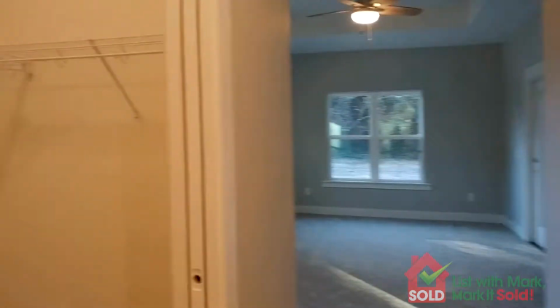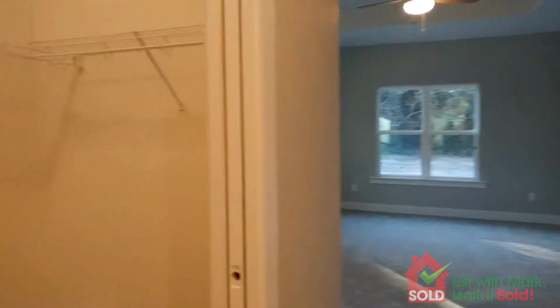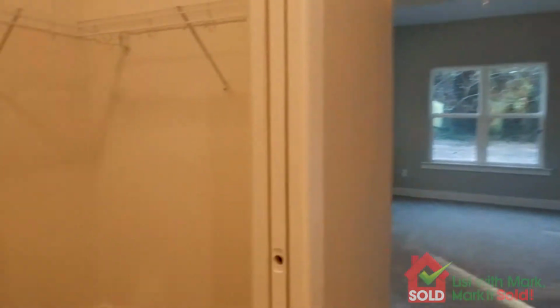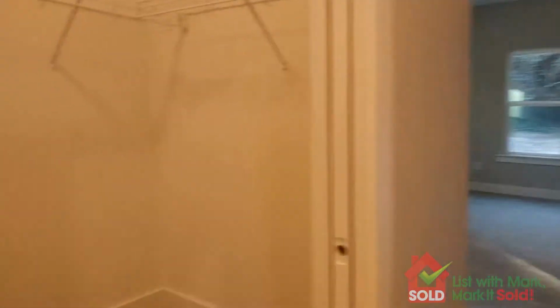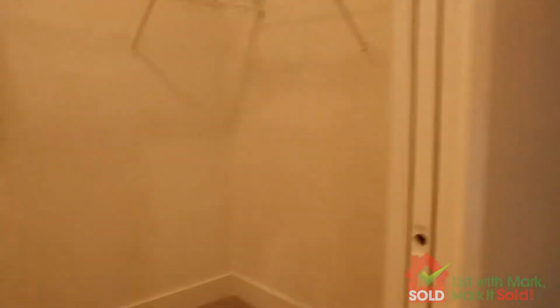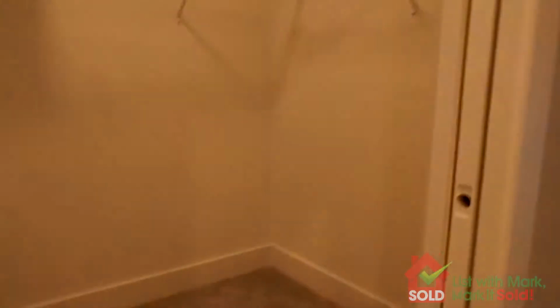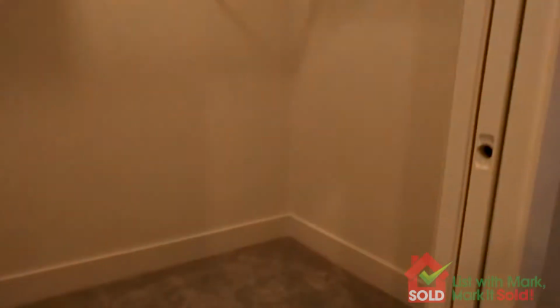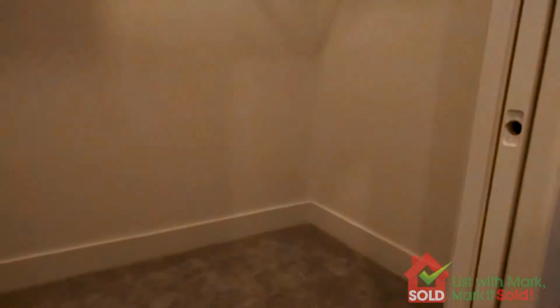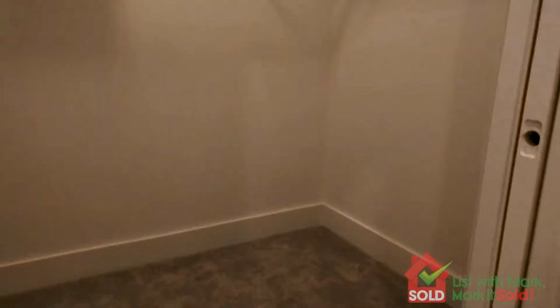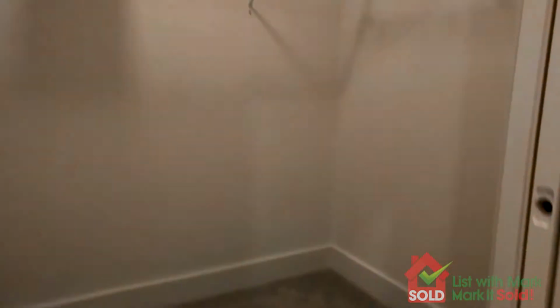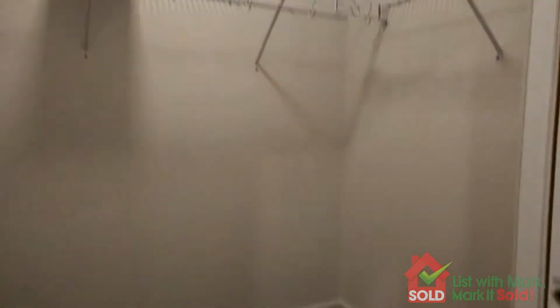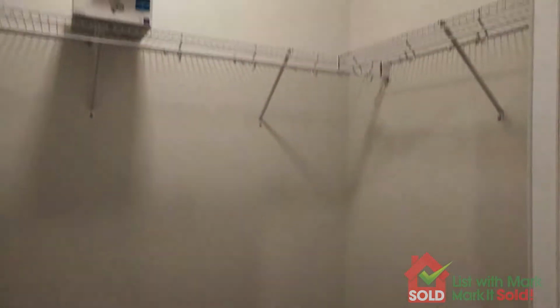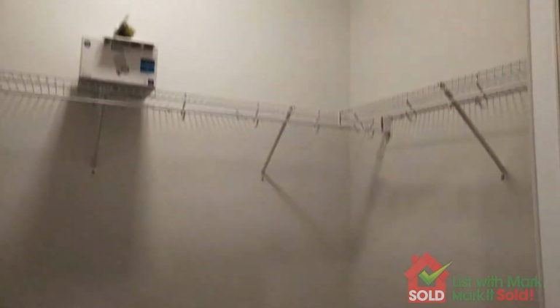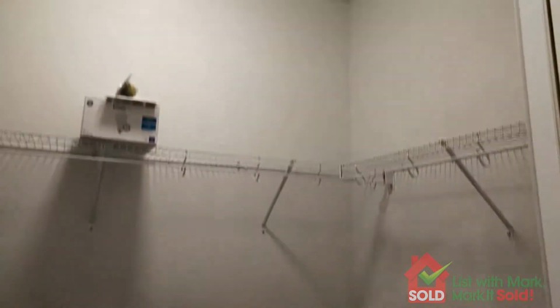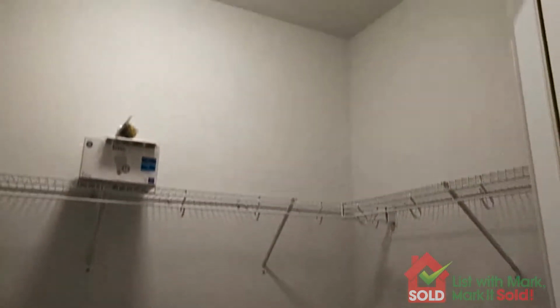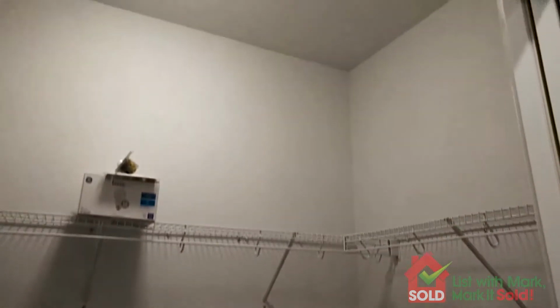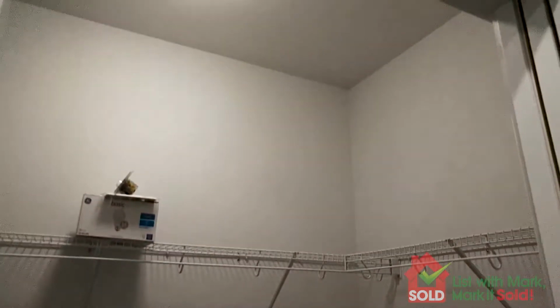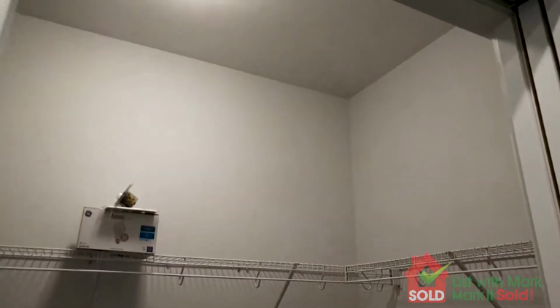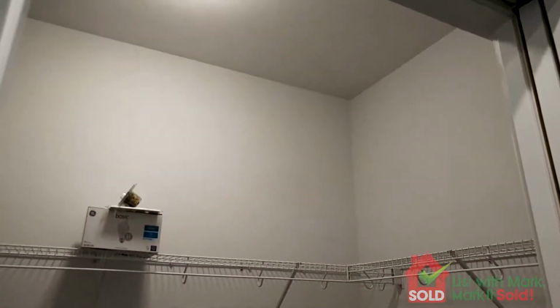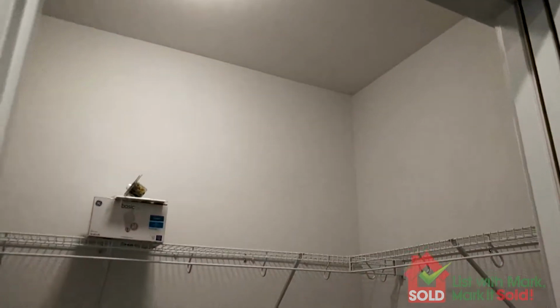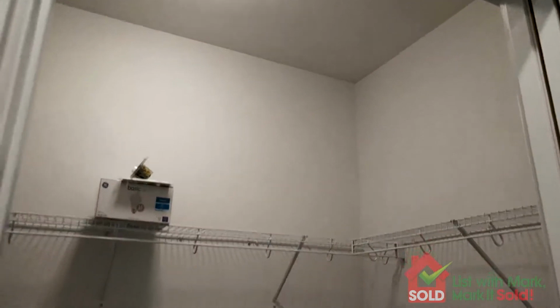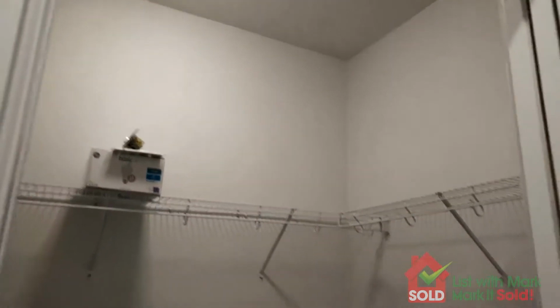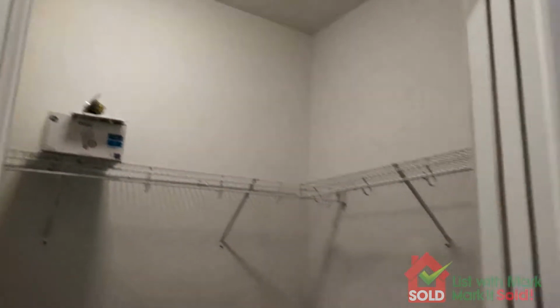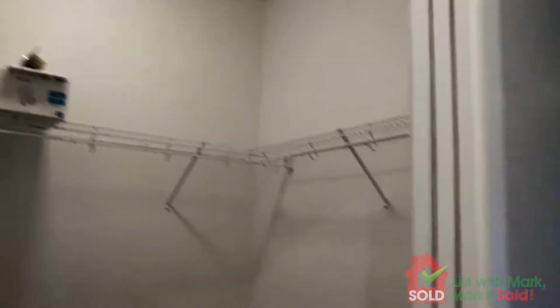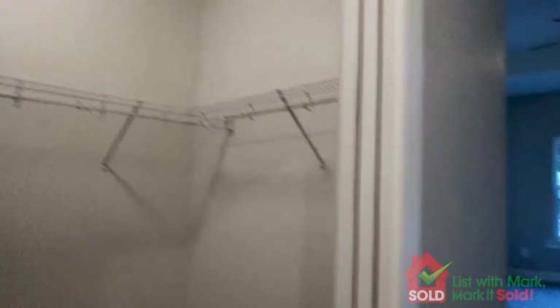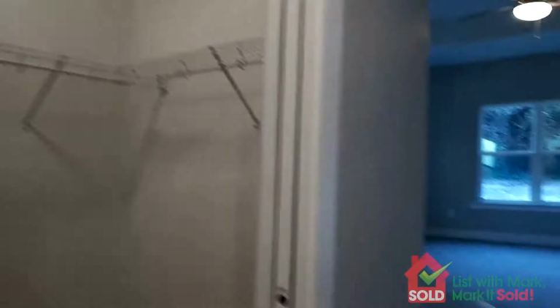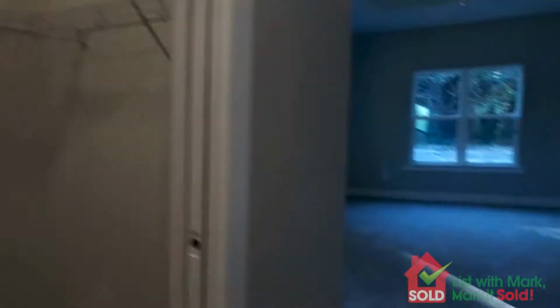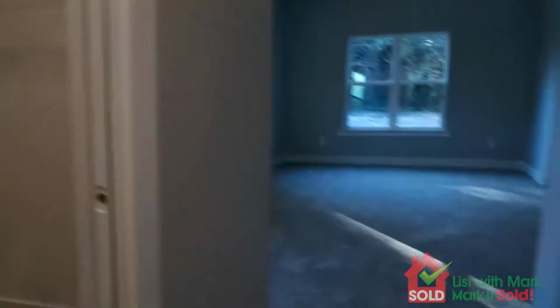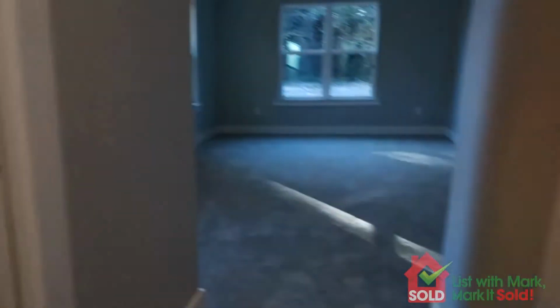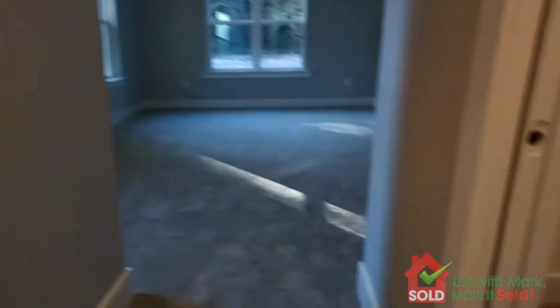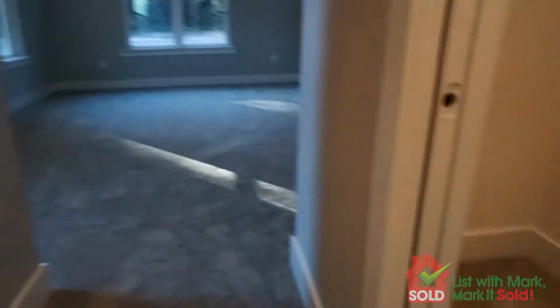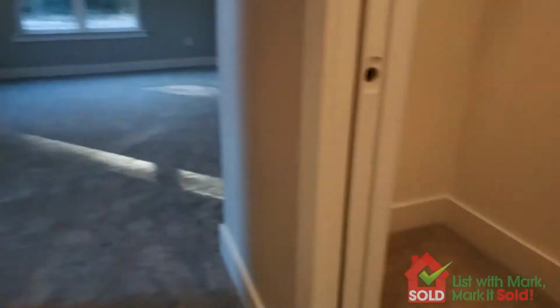All right, let's check out the master suite. Got his and her closets here.